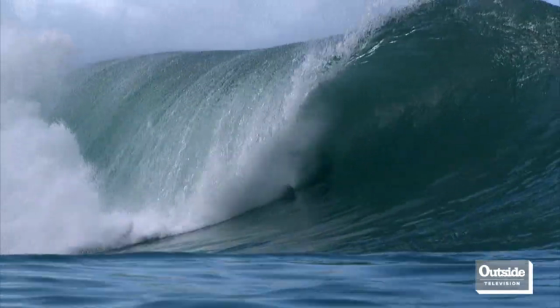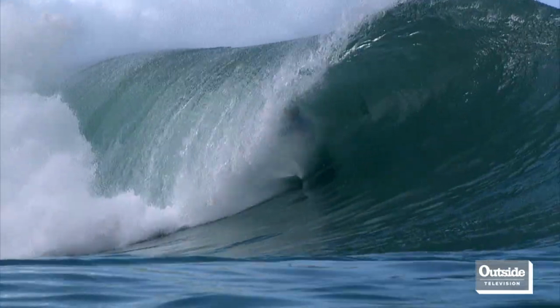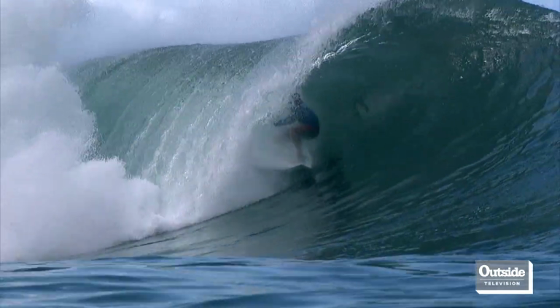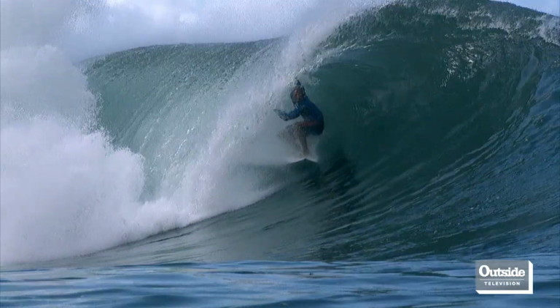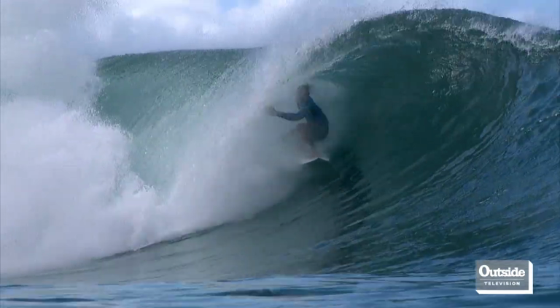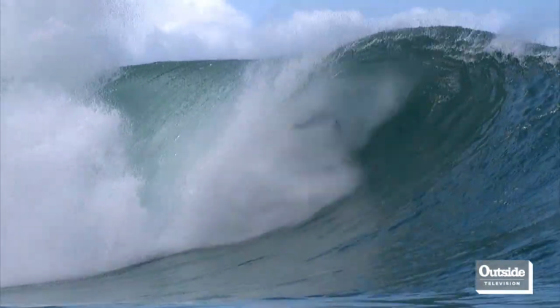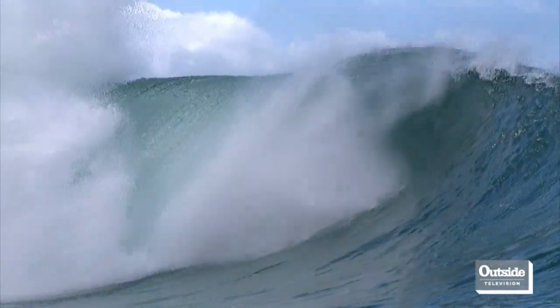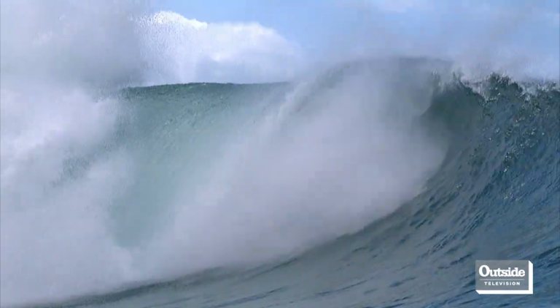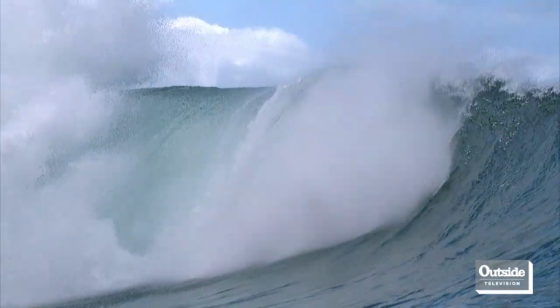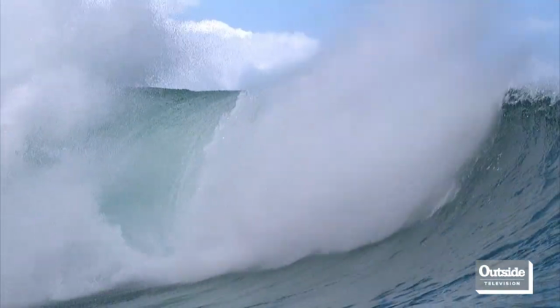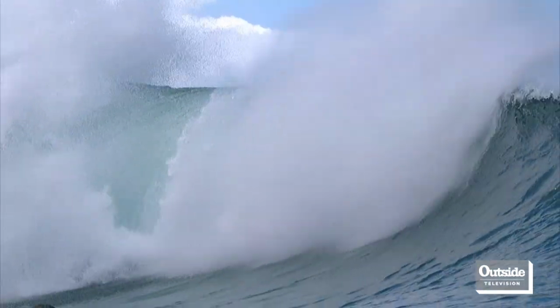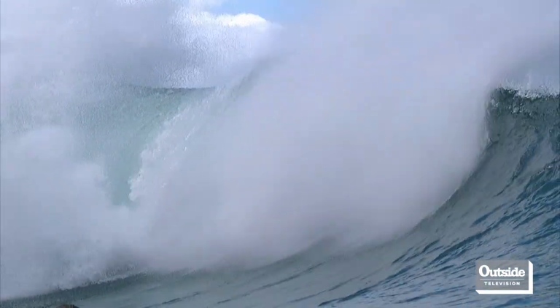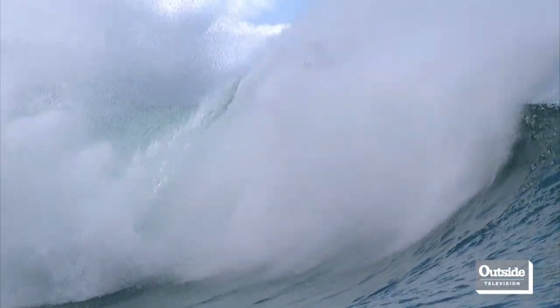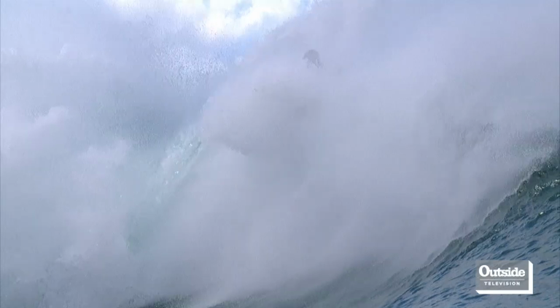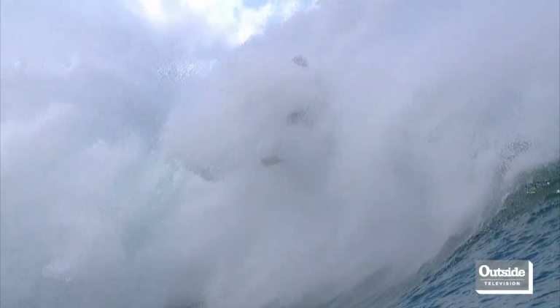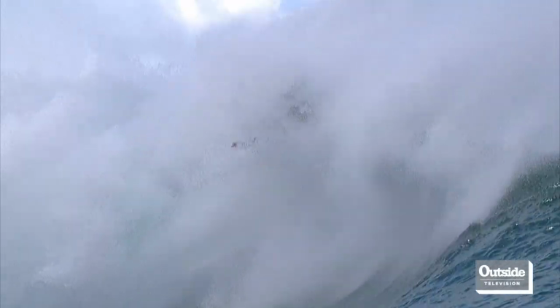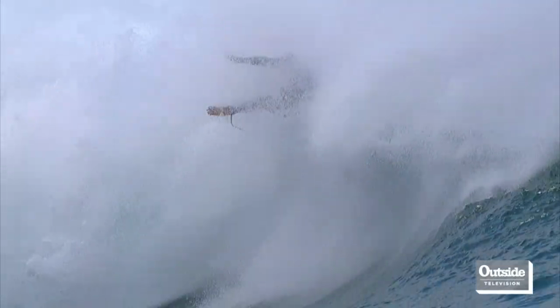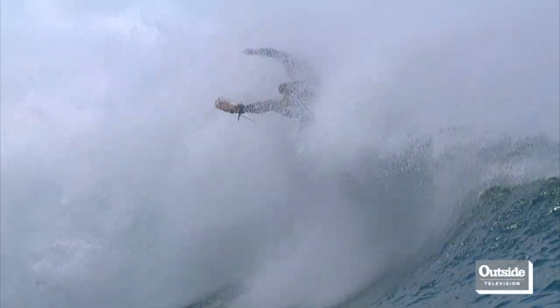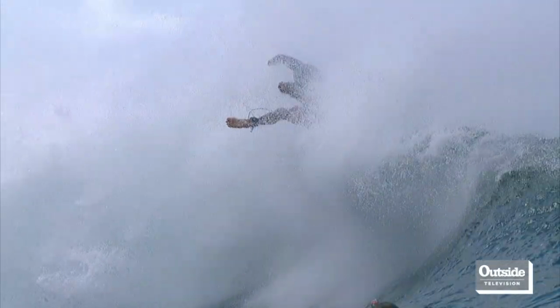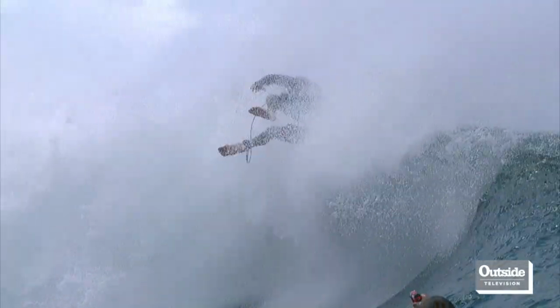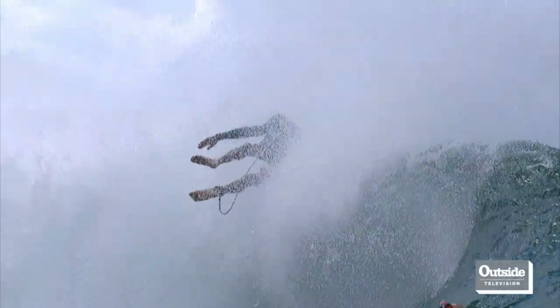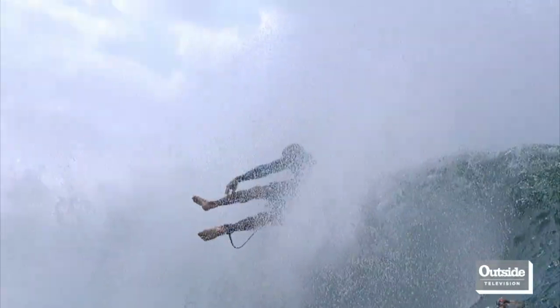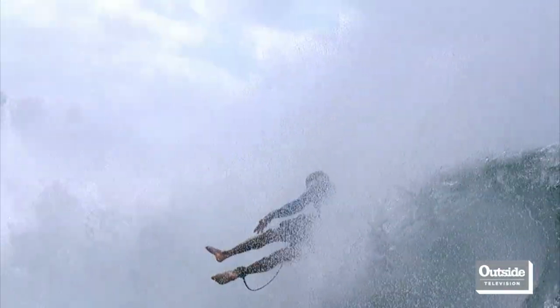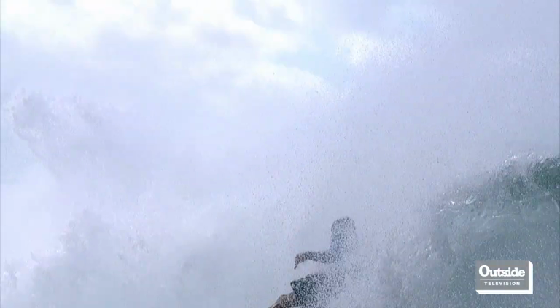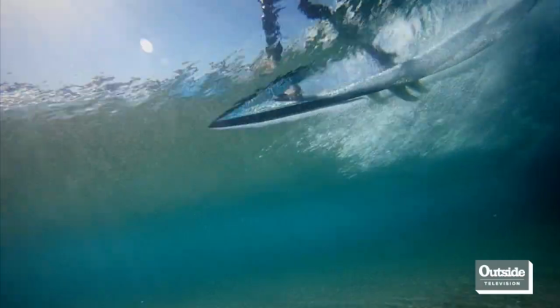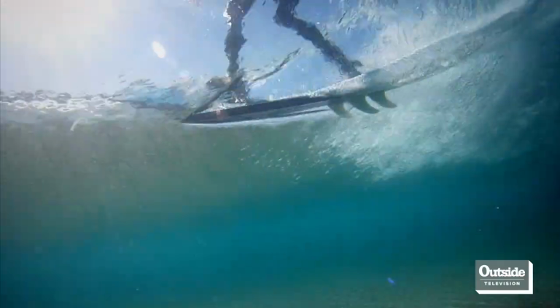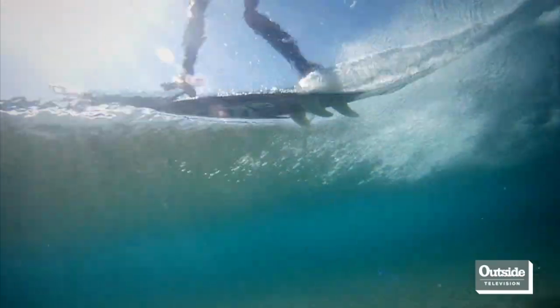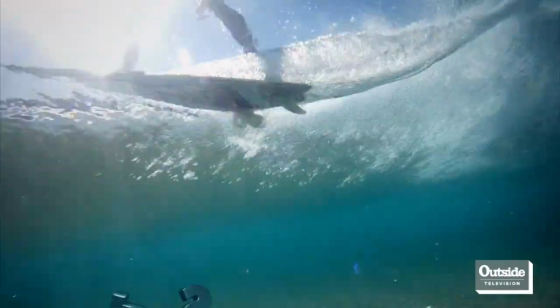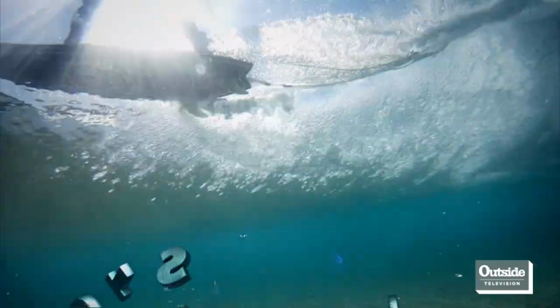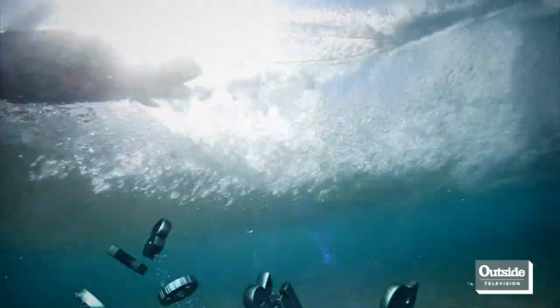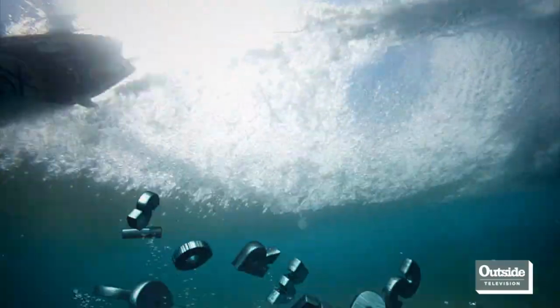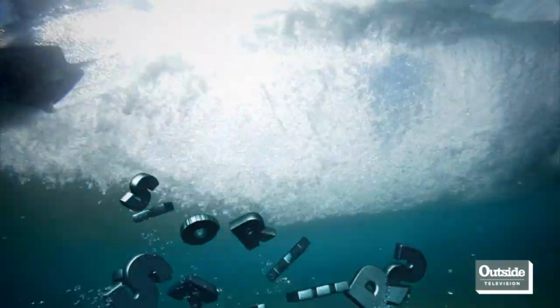Eventually, the wave is going to release you and spit you out into the open air. Woo hoo! Out!